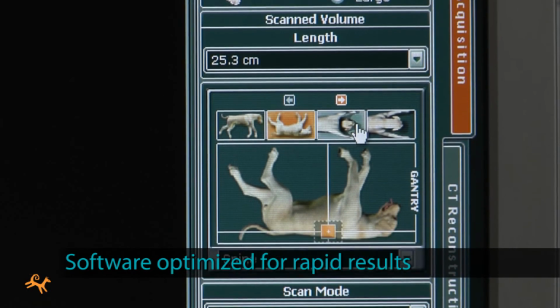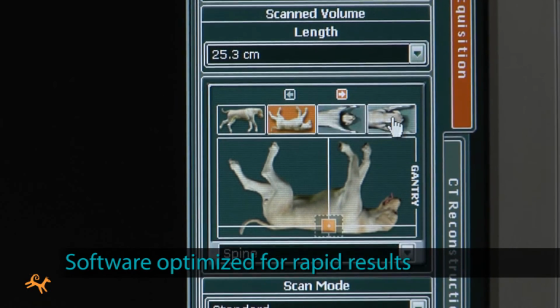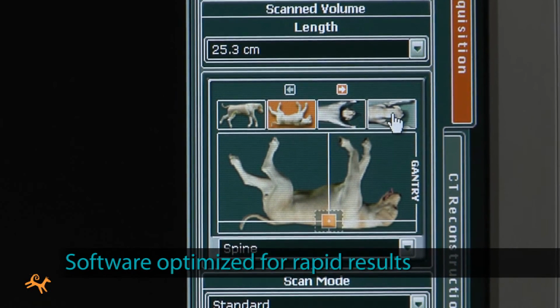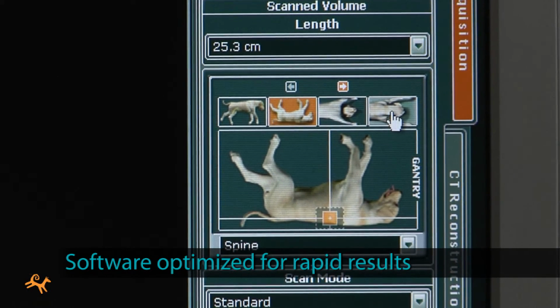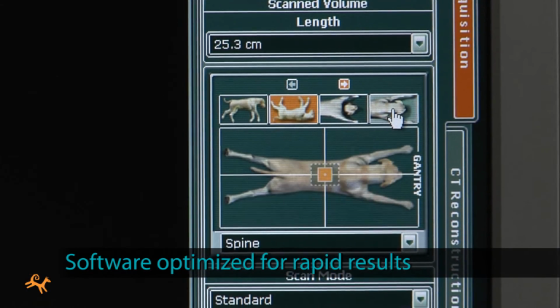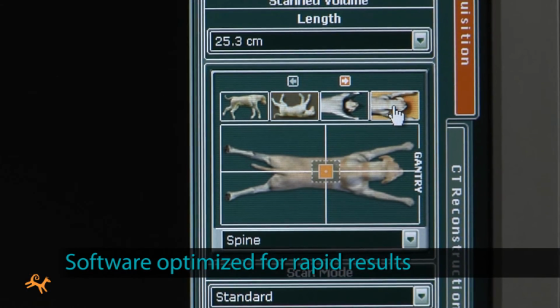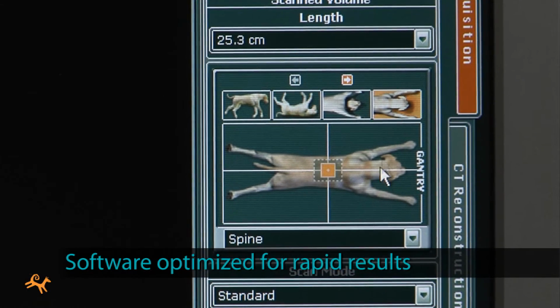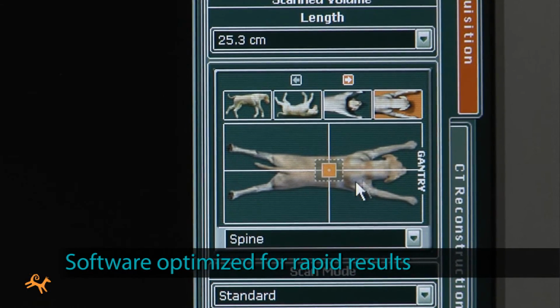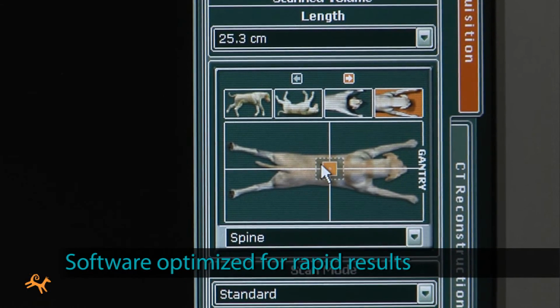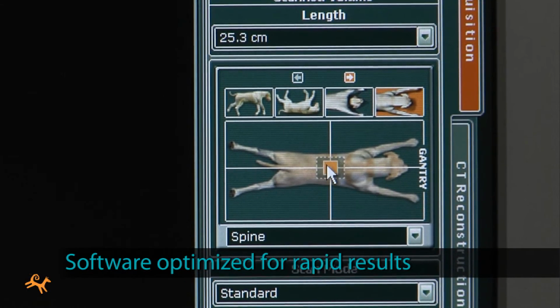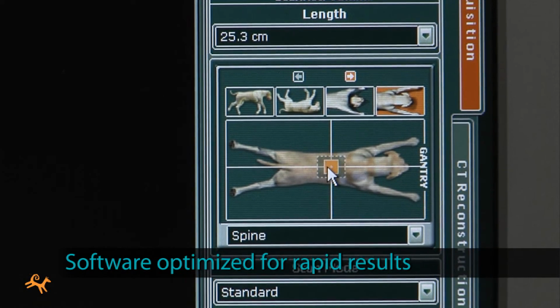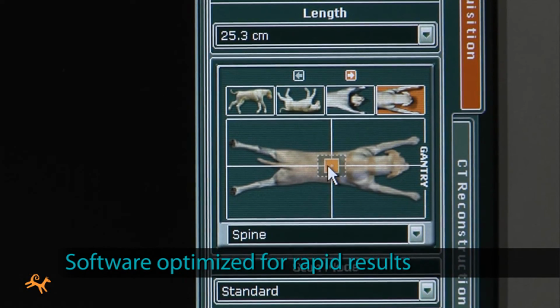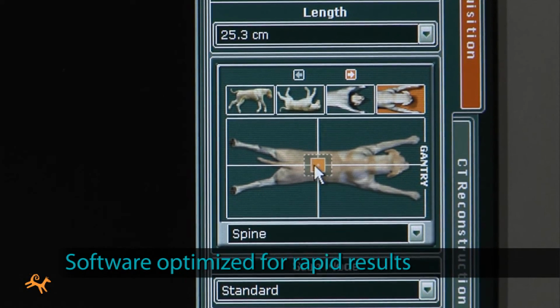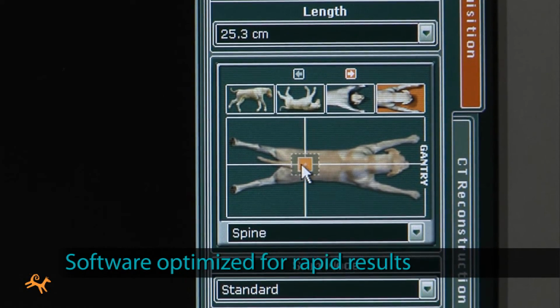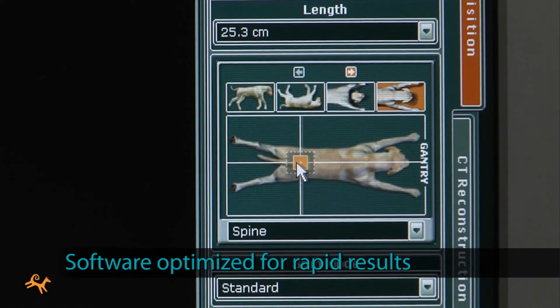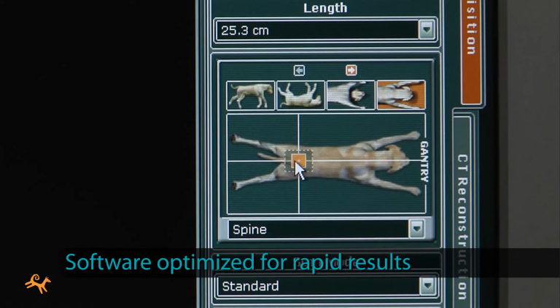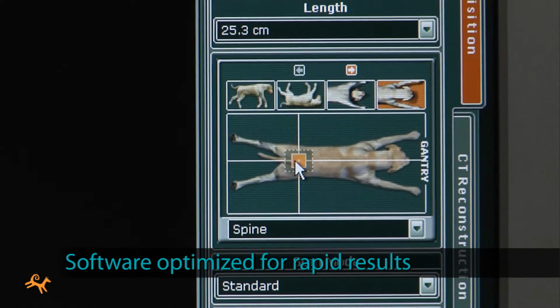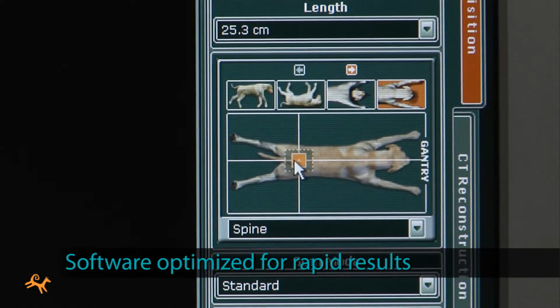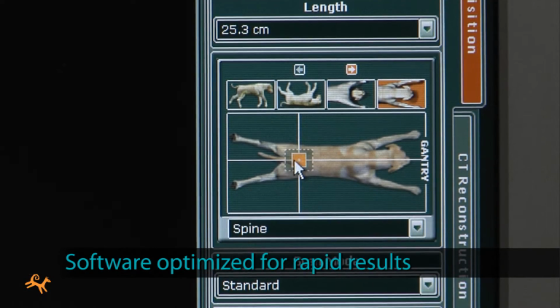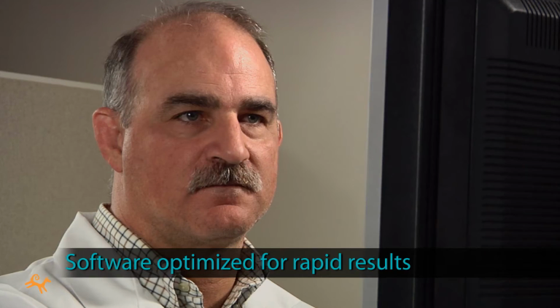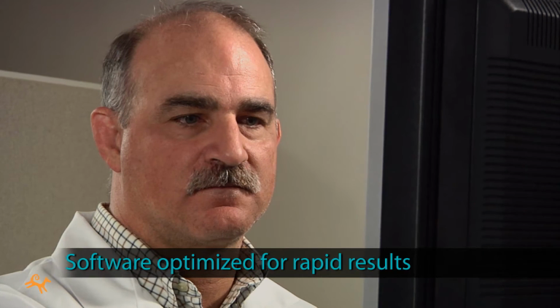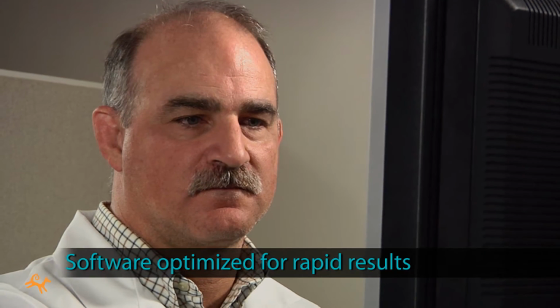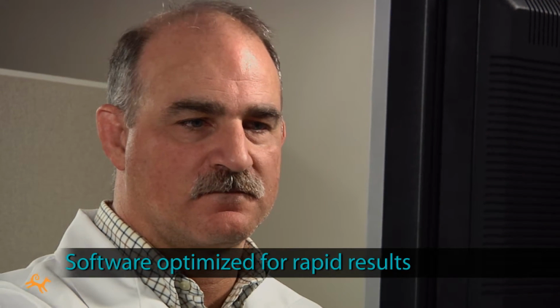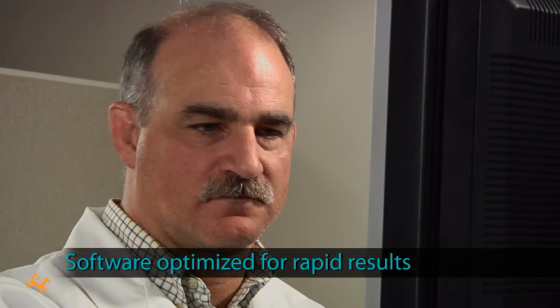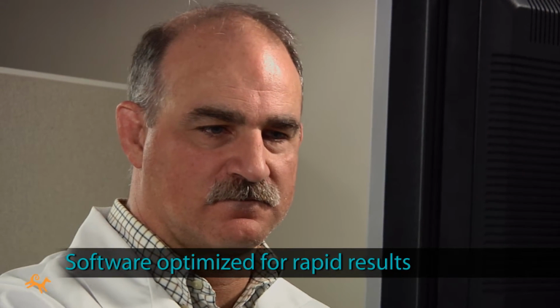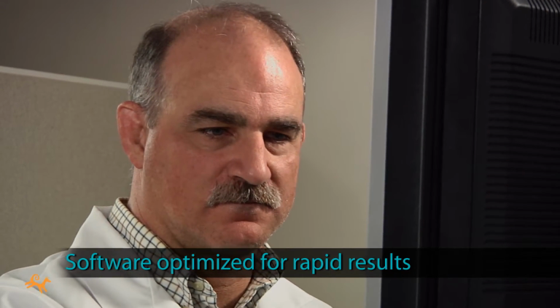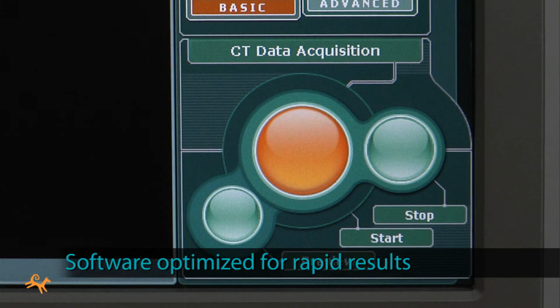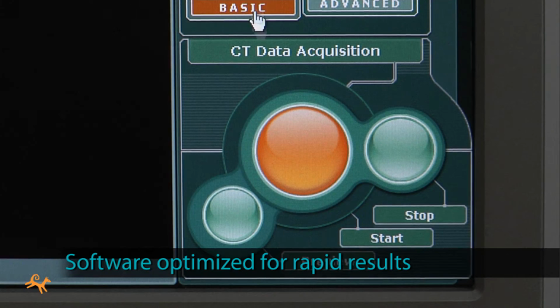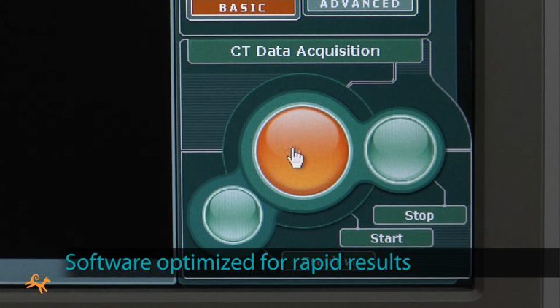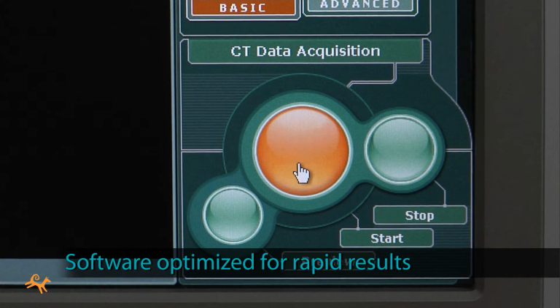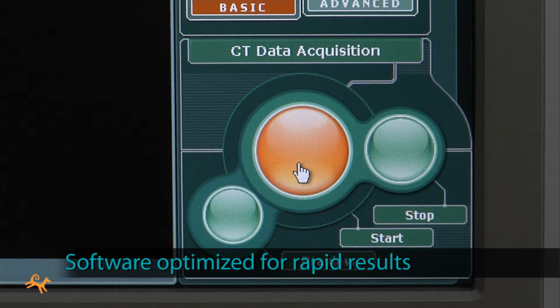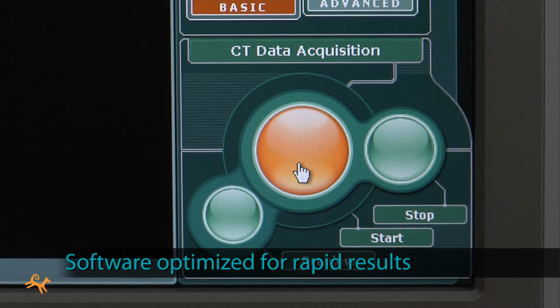If your operators are comfortable taking traditional x-rays, they'll find that Phydex scans quickly become a matter of routine.